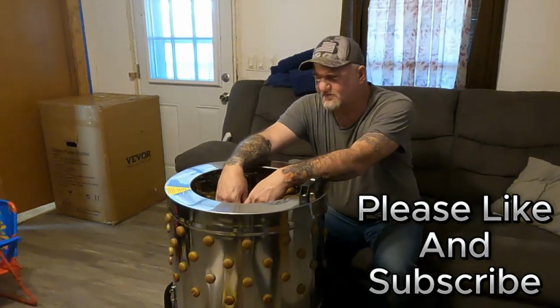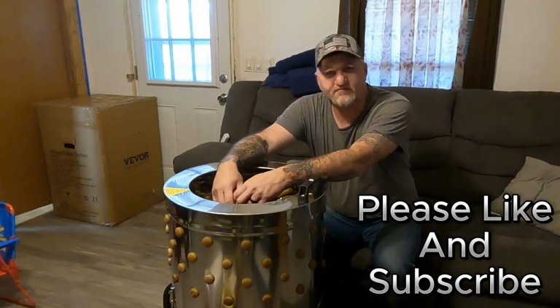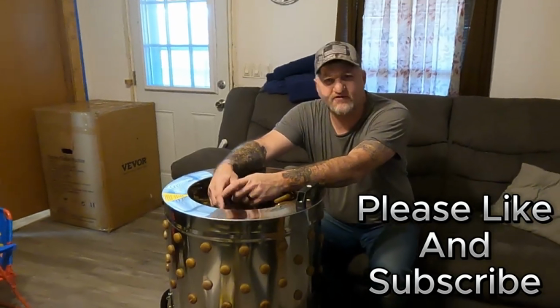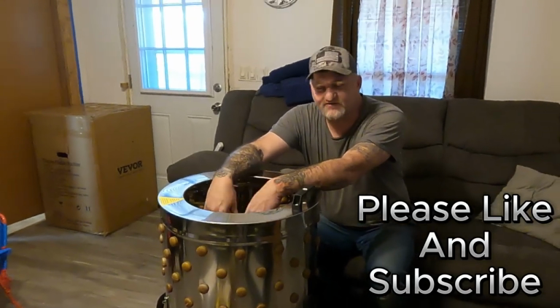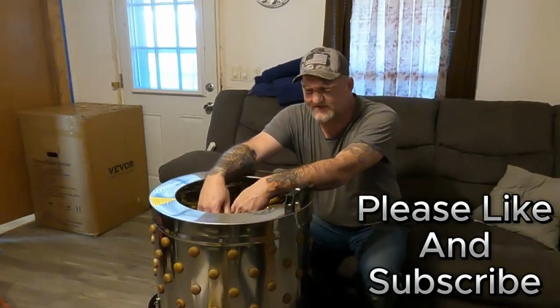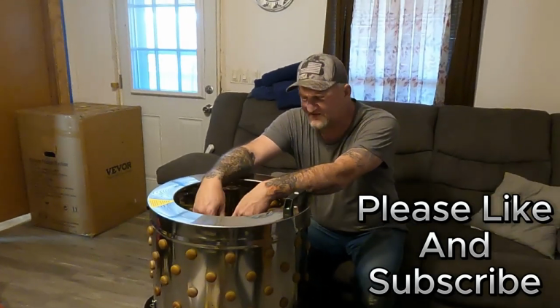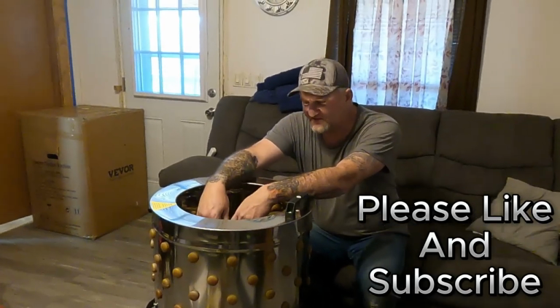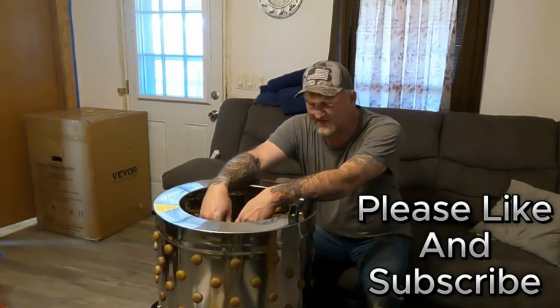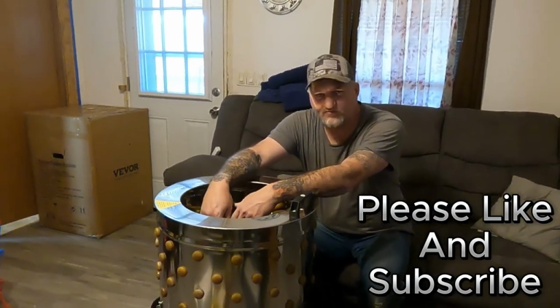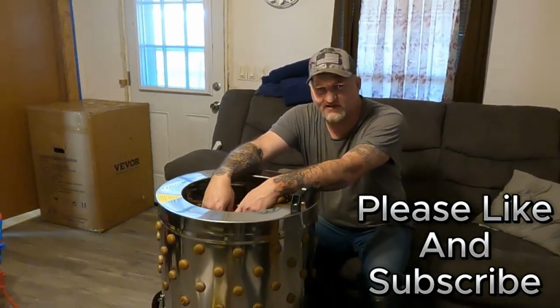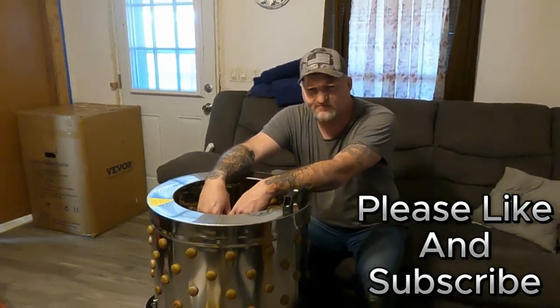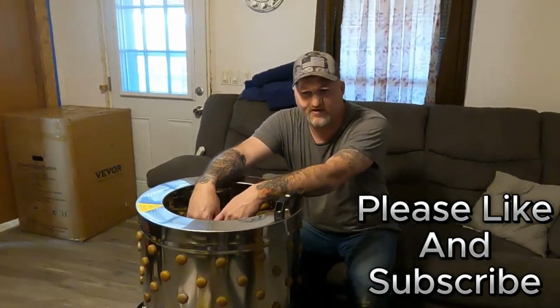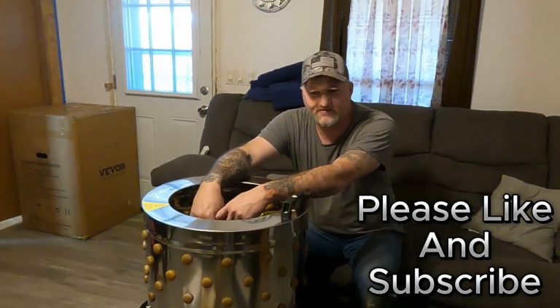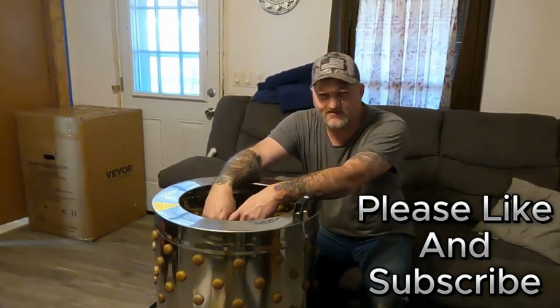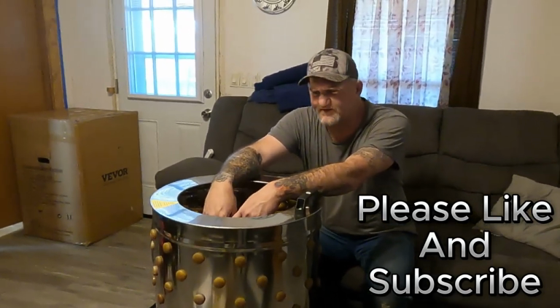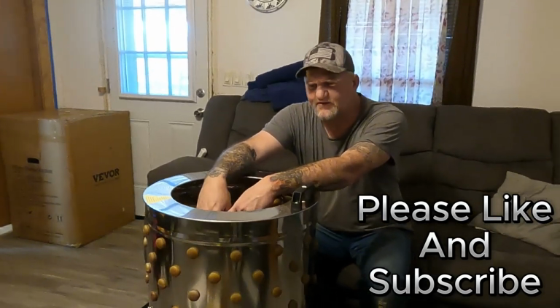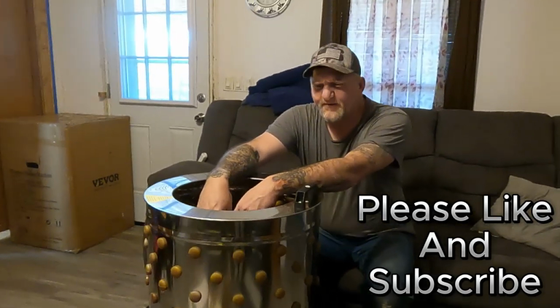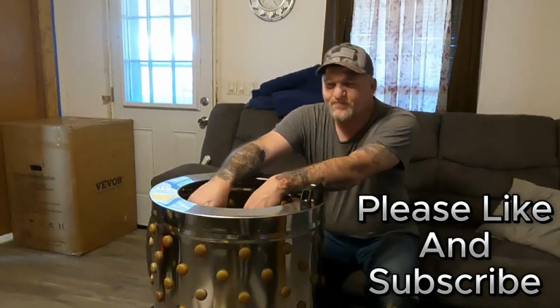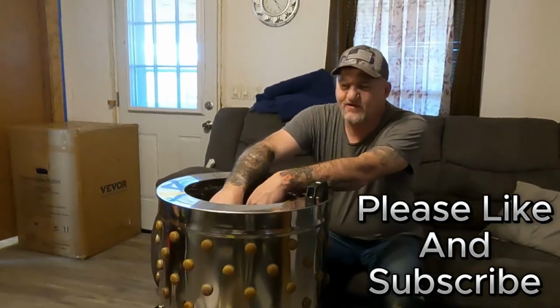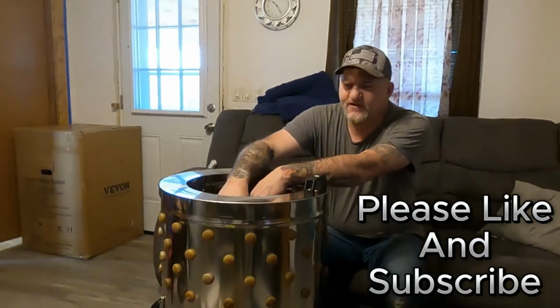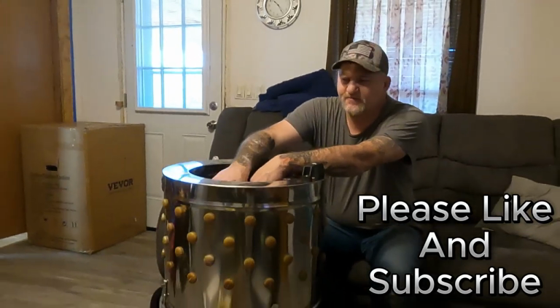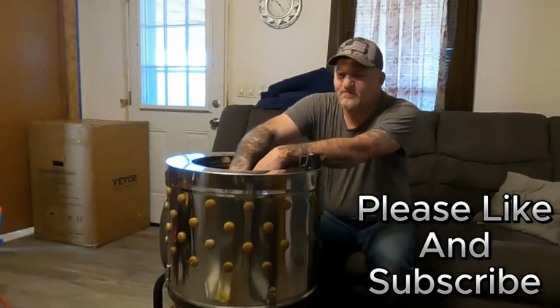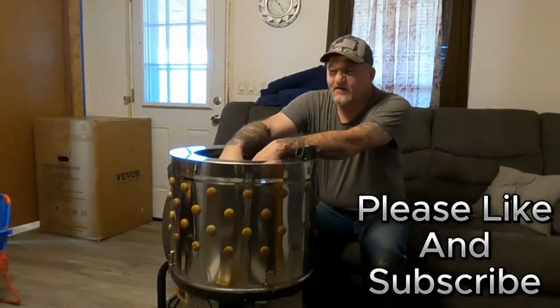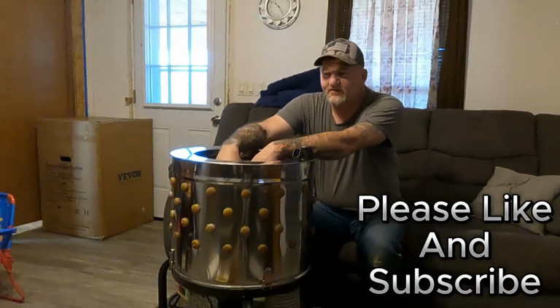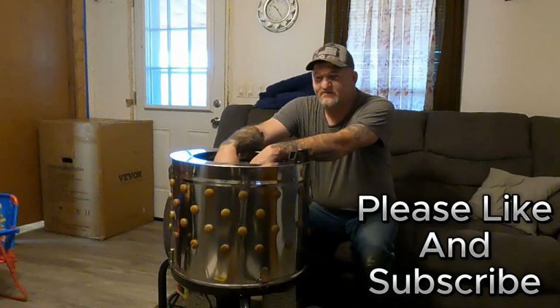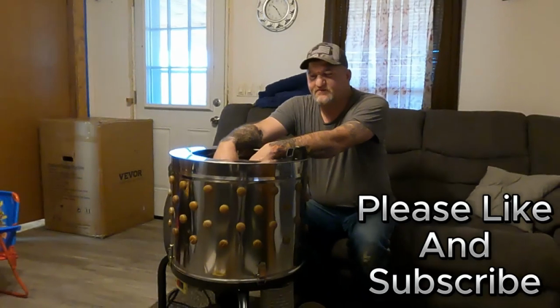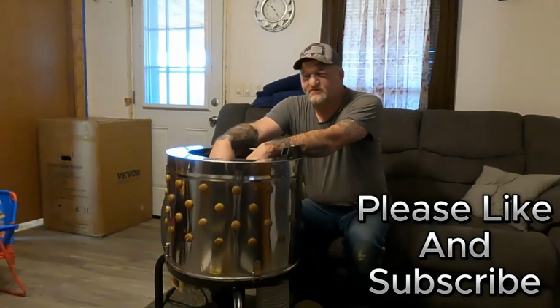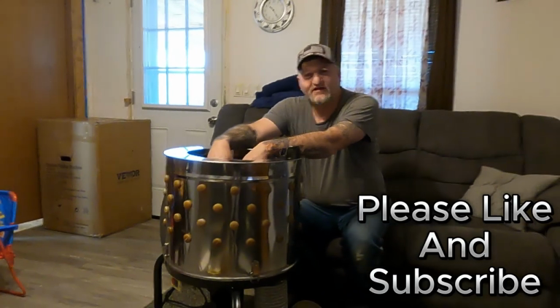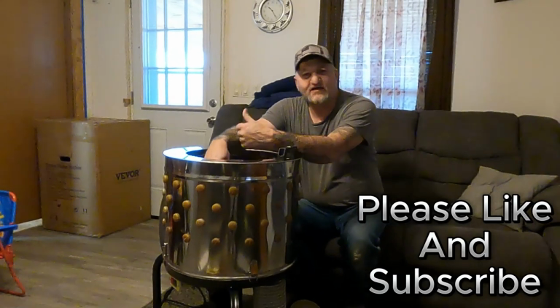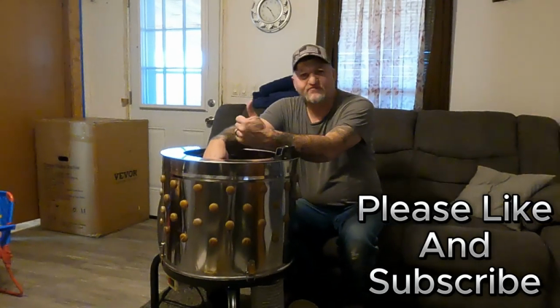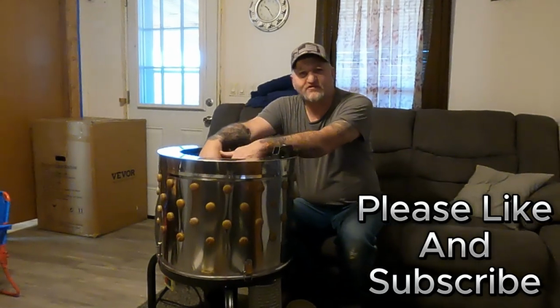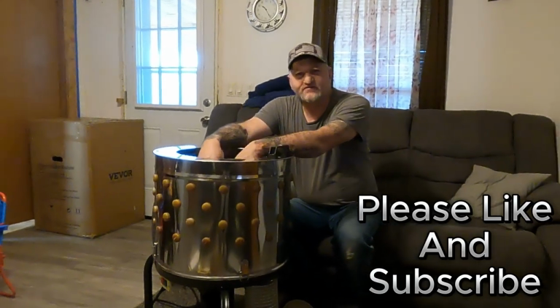If you're into stuff like this — homestead and prepping stuff — anyway, thank you guys for watching.